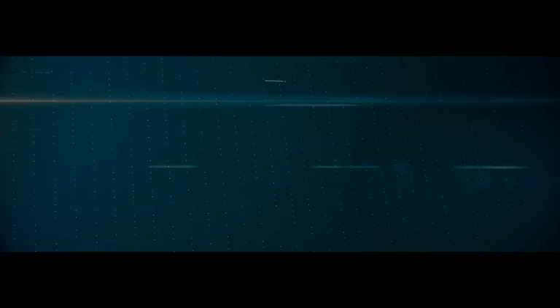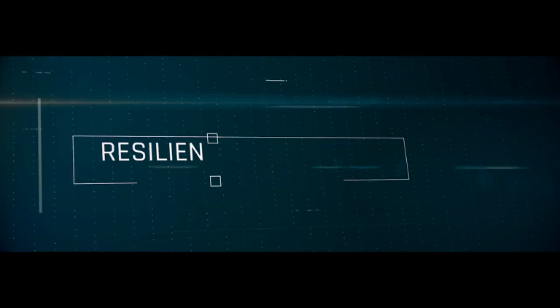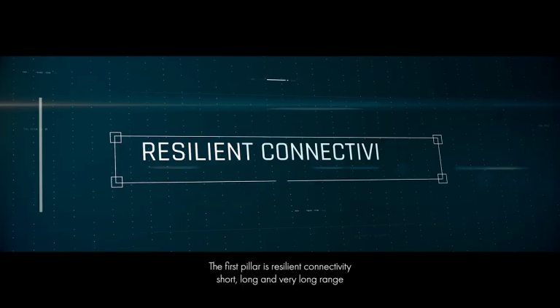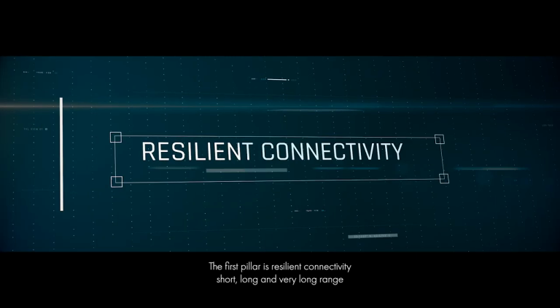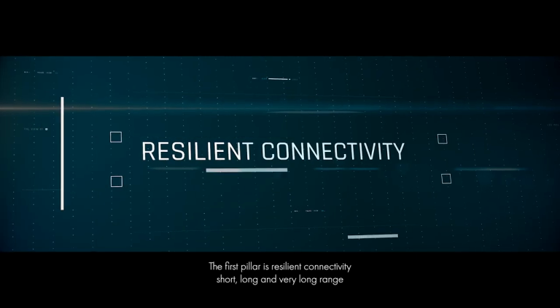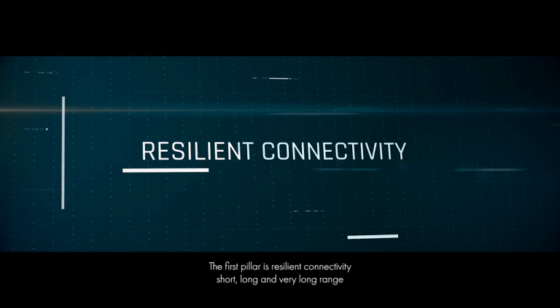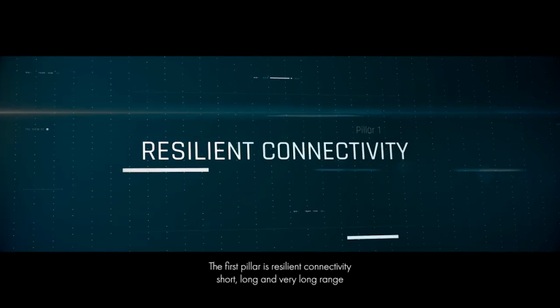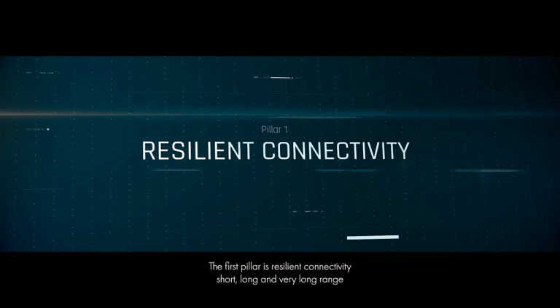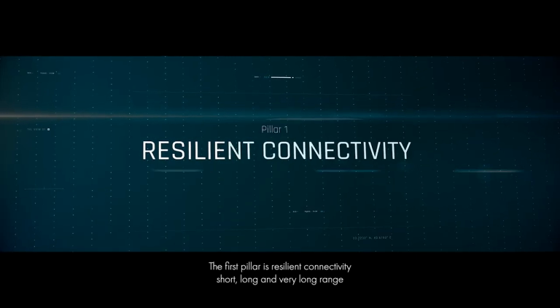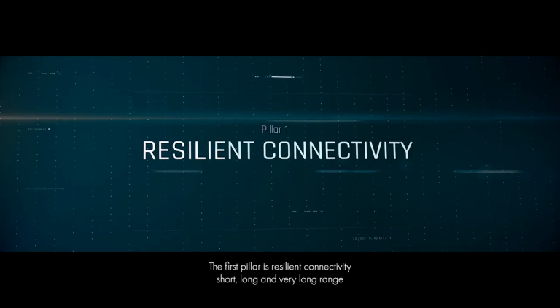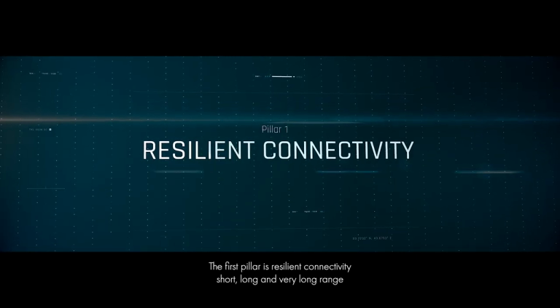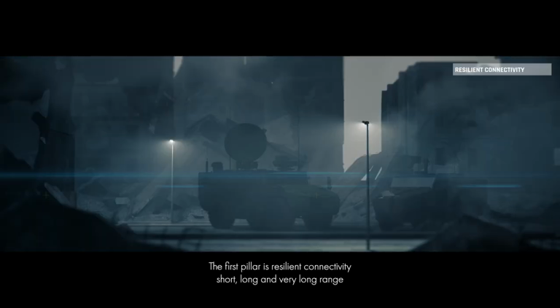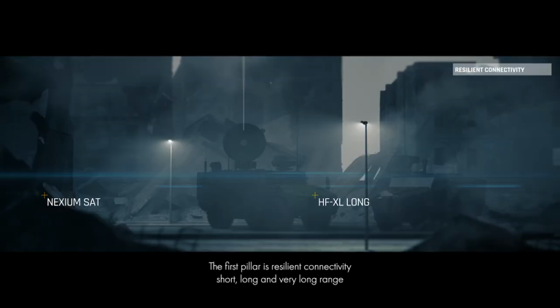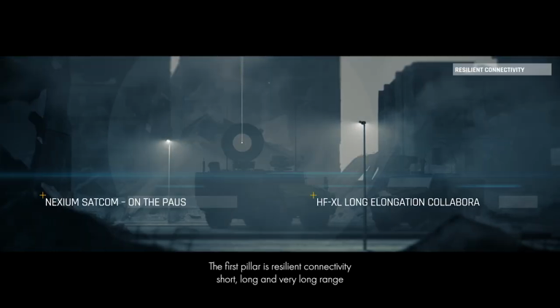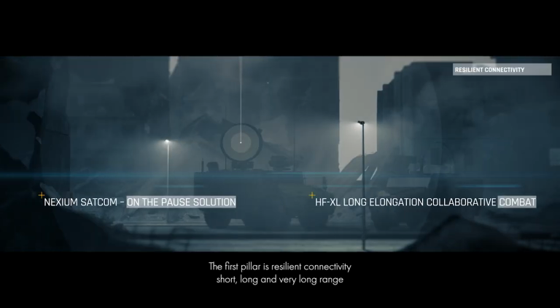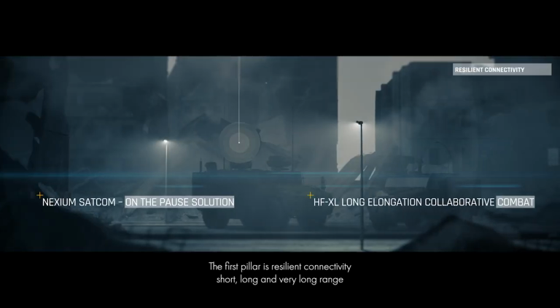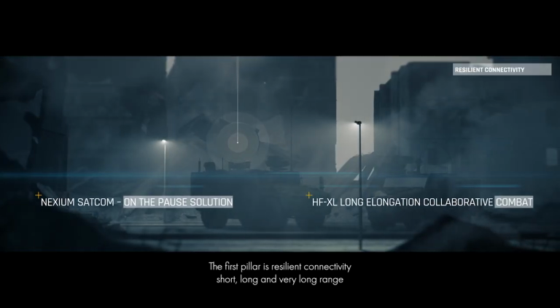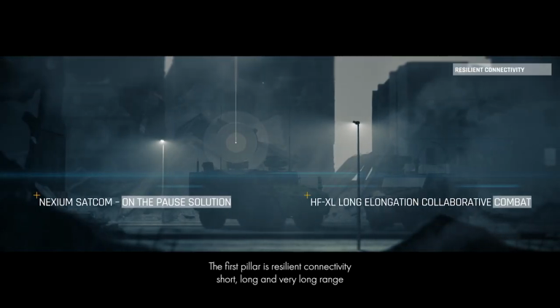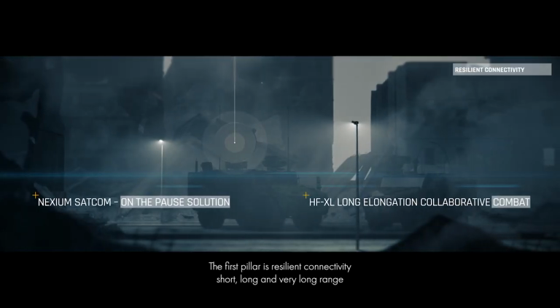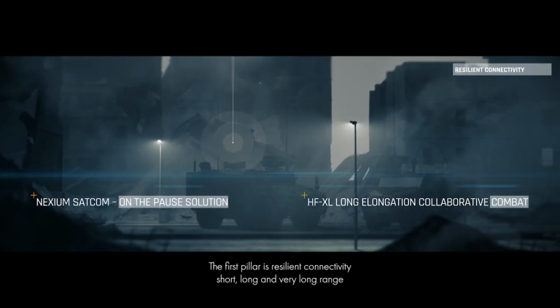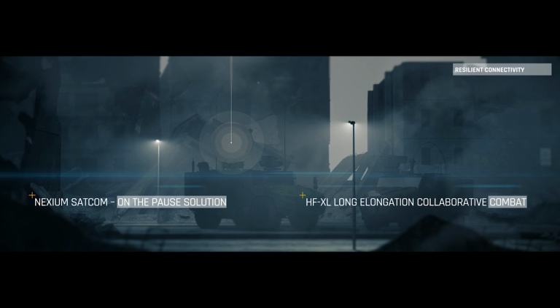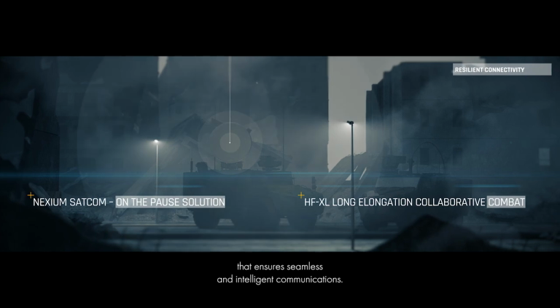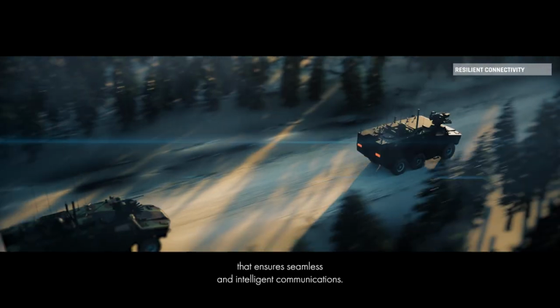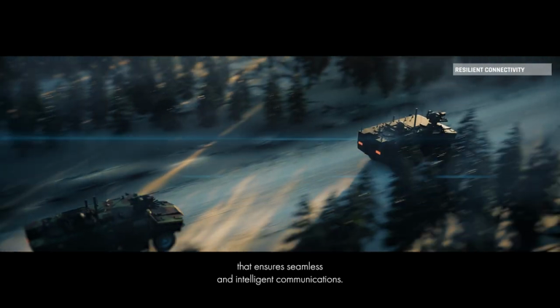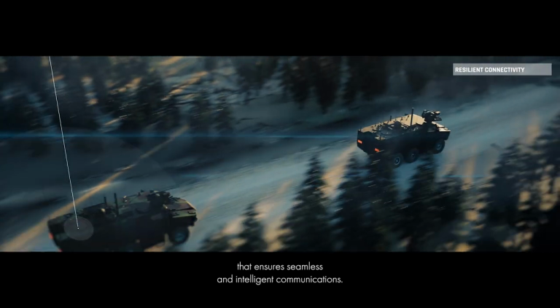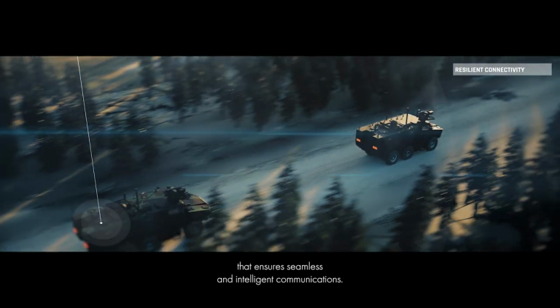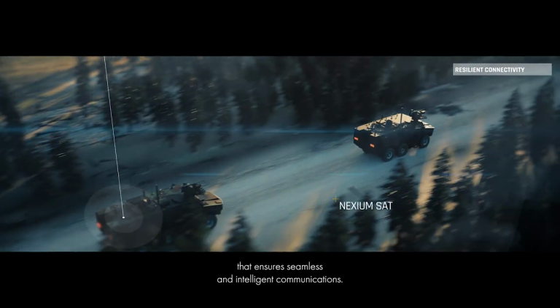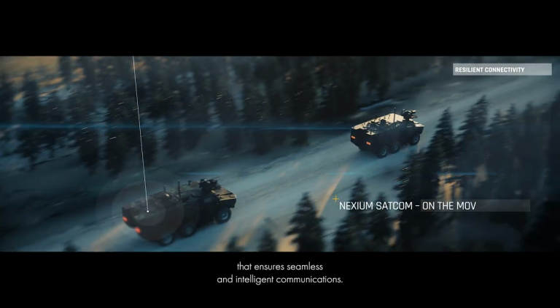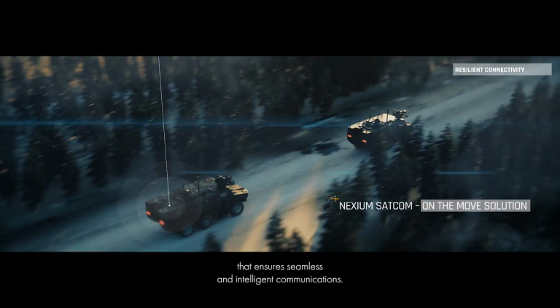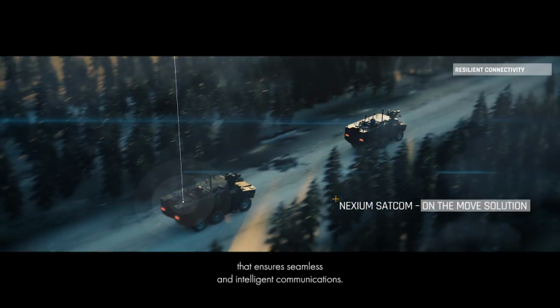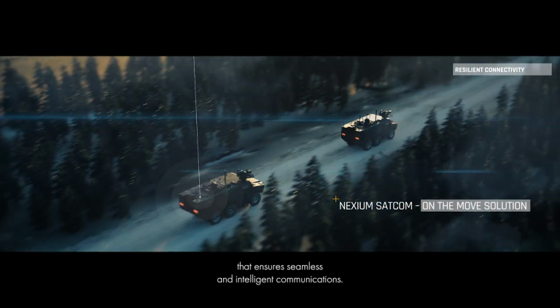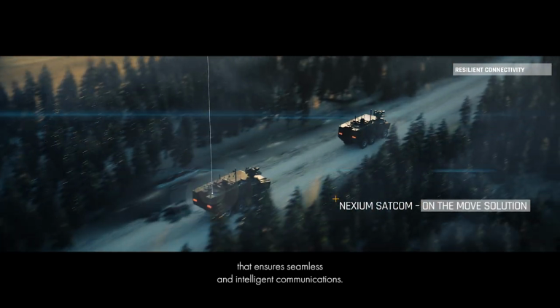The first pillar is resilient connectivity — short, long, and very long range — that ensures seamless and intelligent communications.